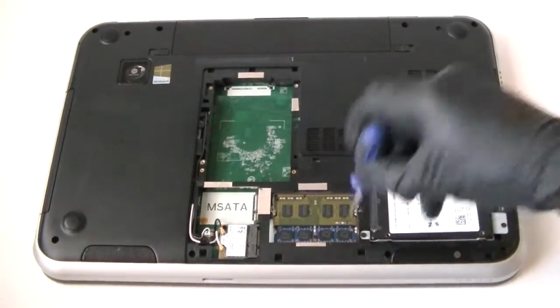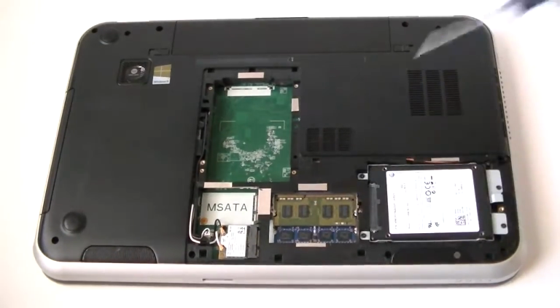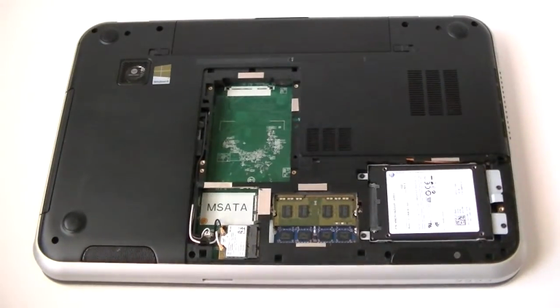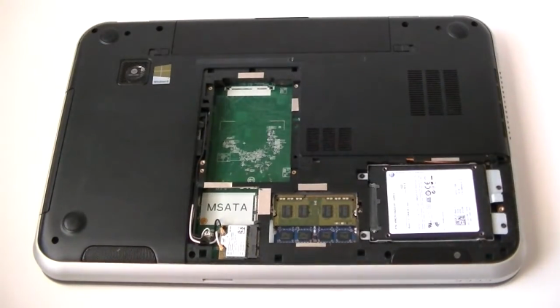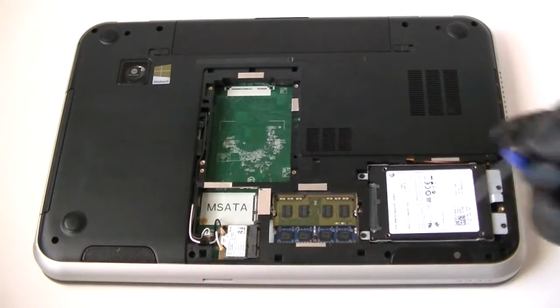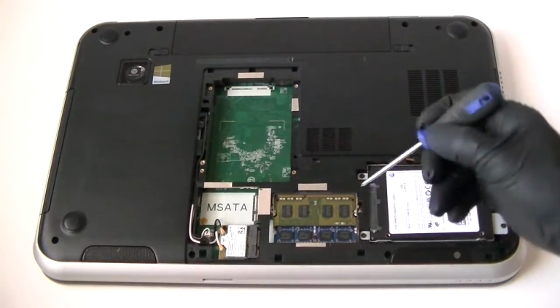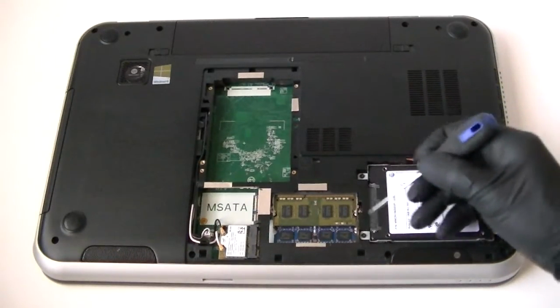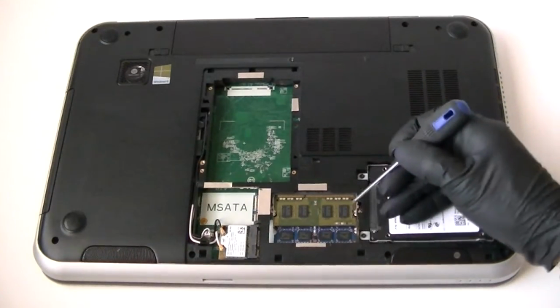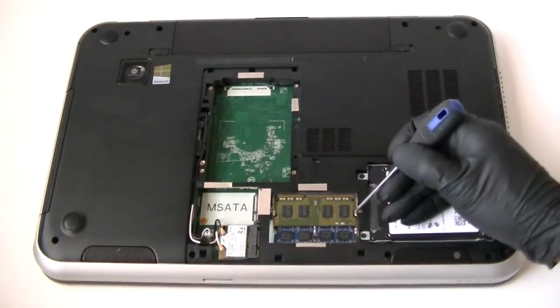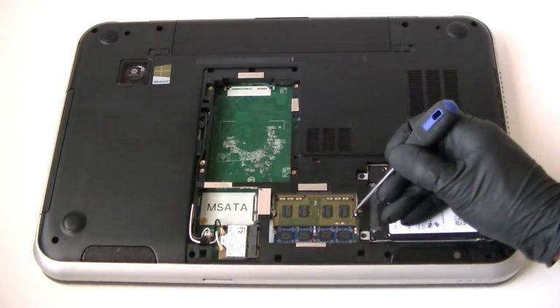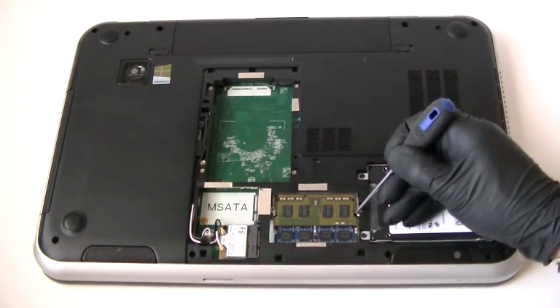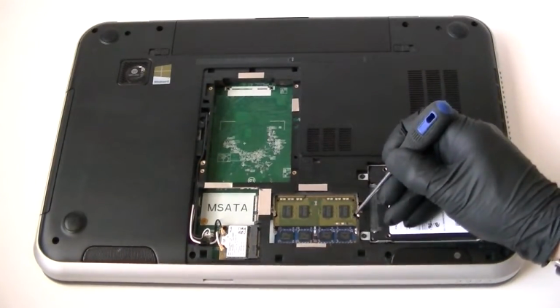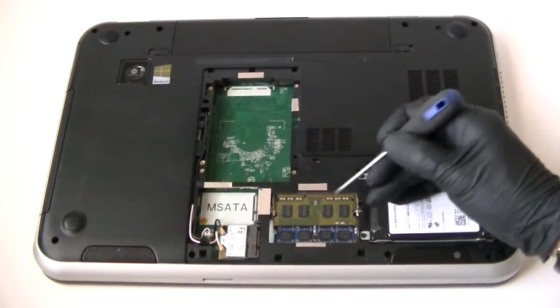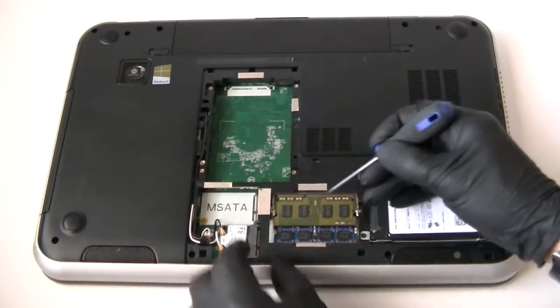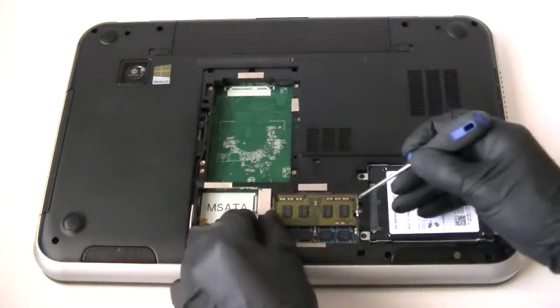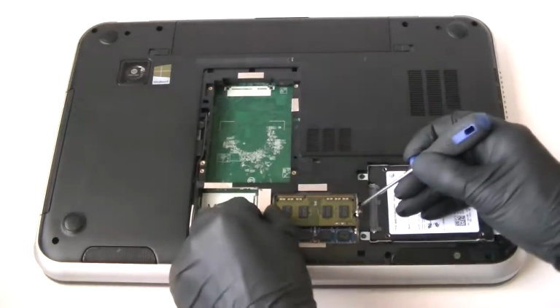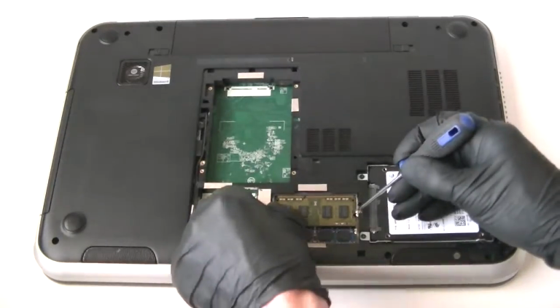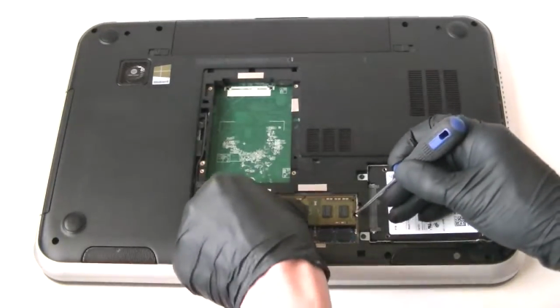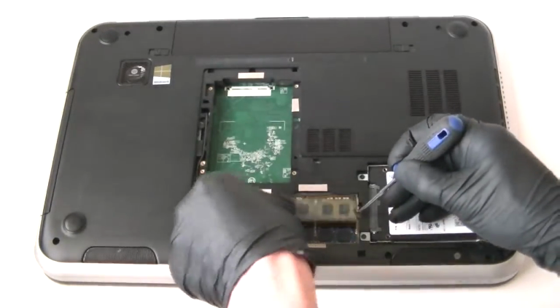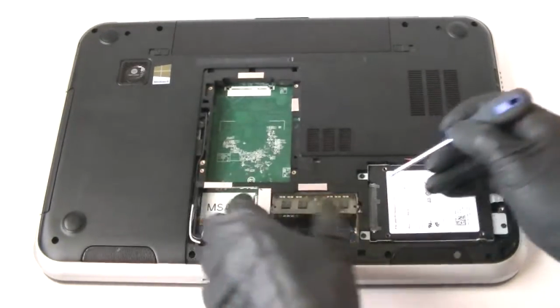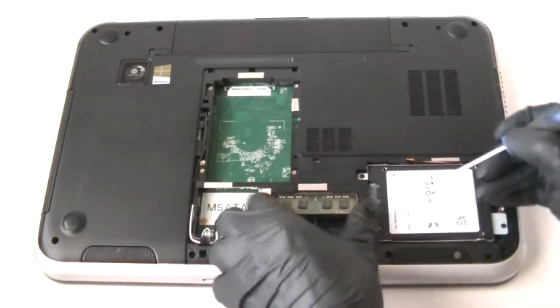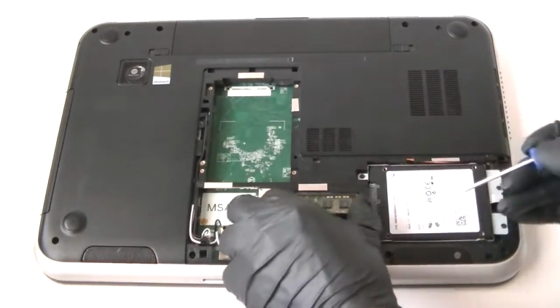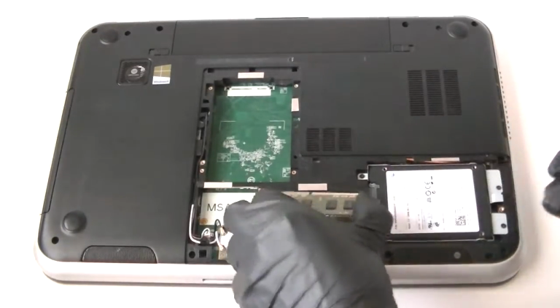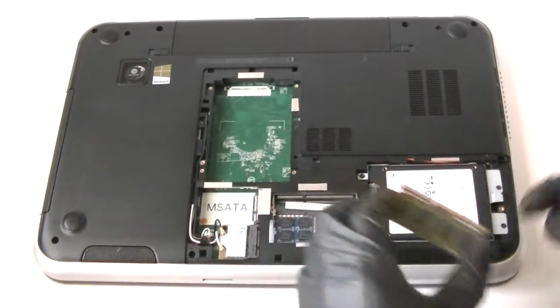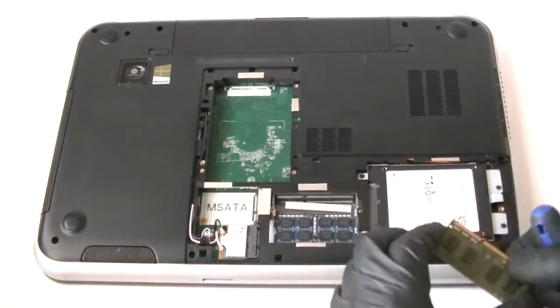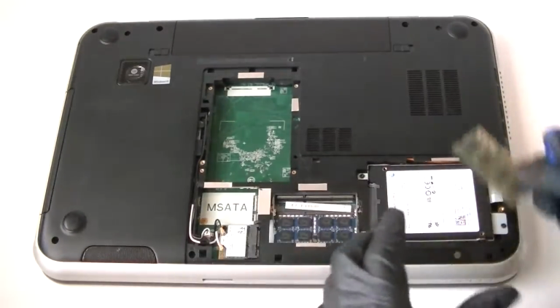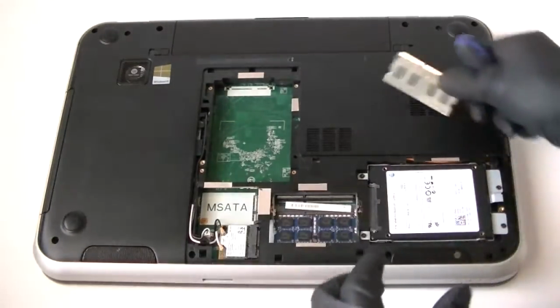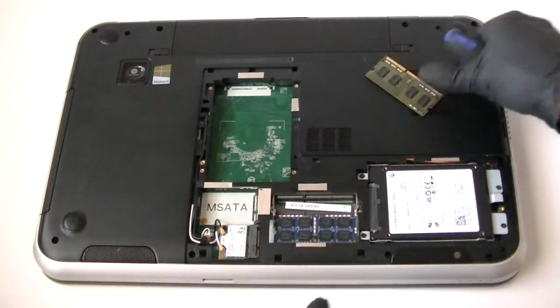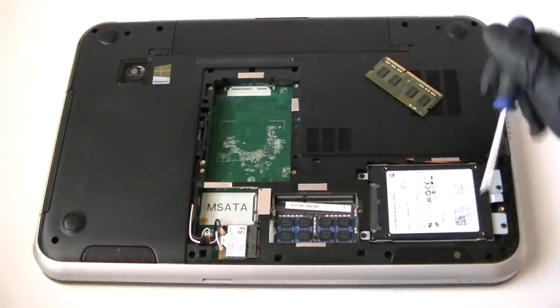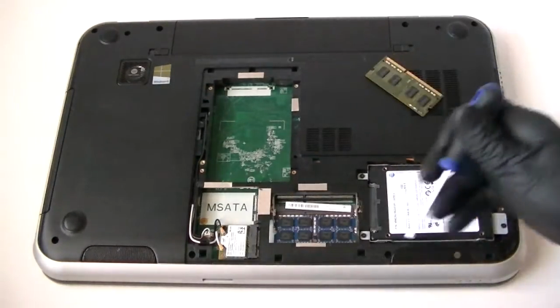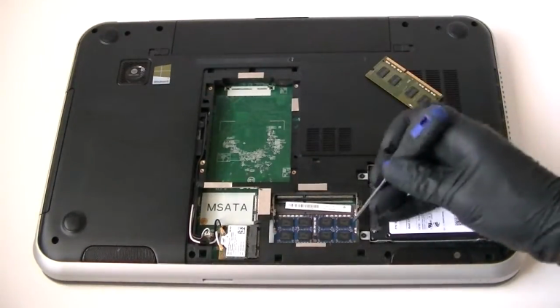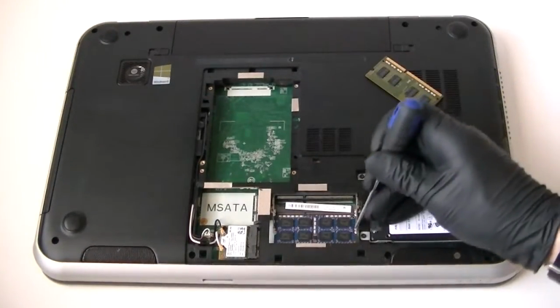Now we are going to remove the memory, and I am upgrading the memory to 8GB total.